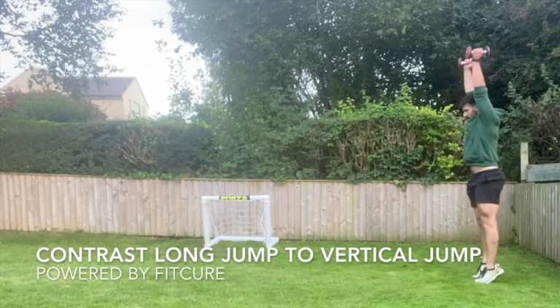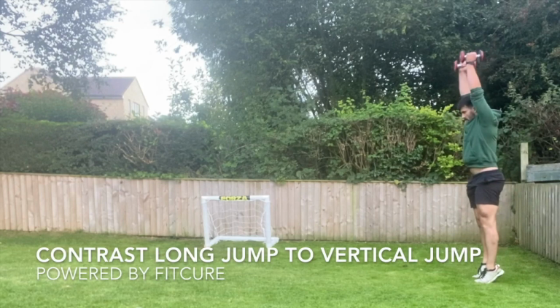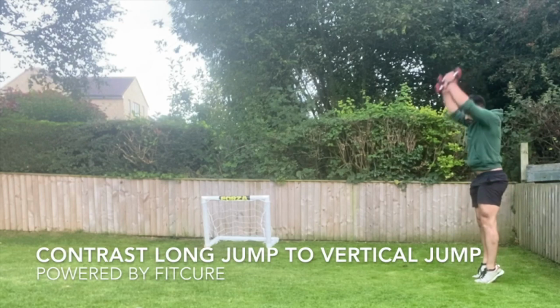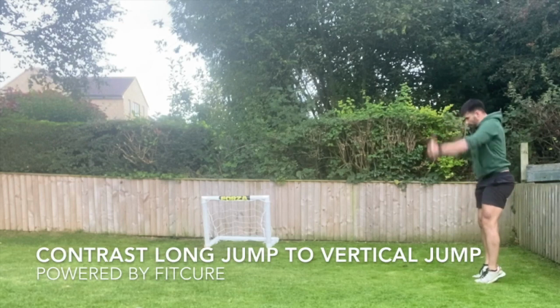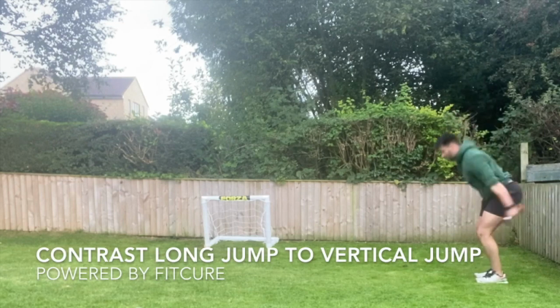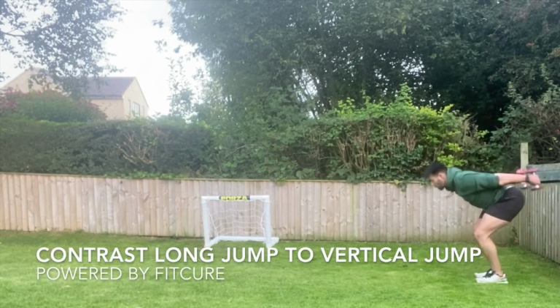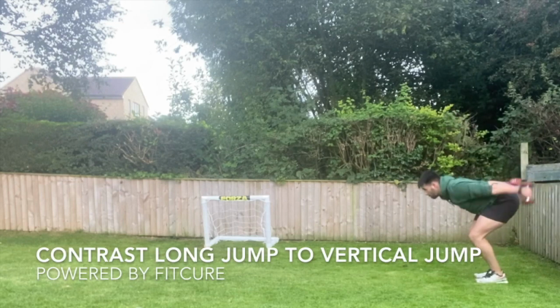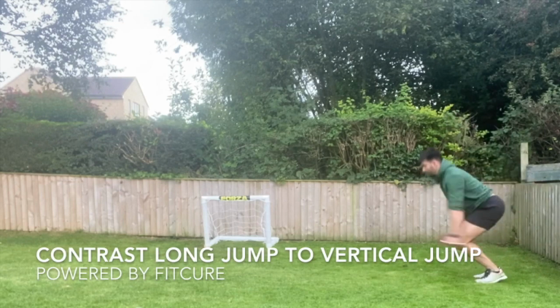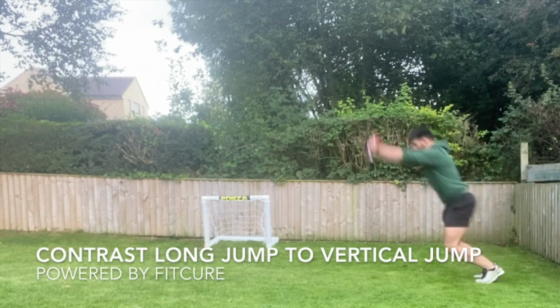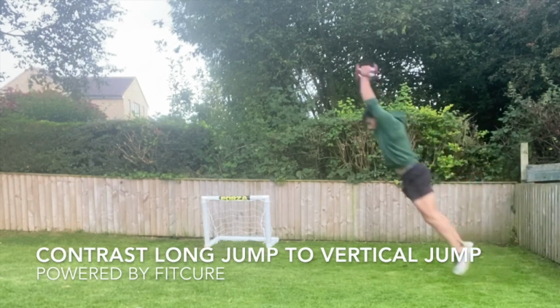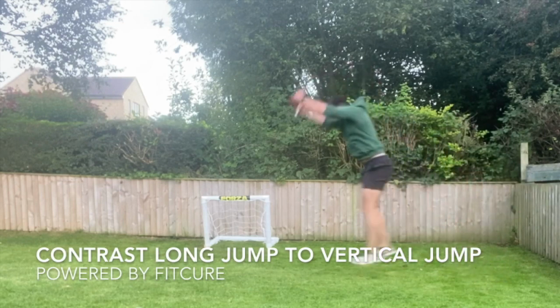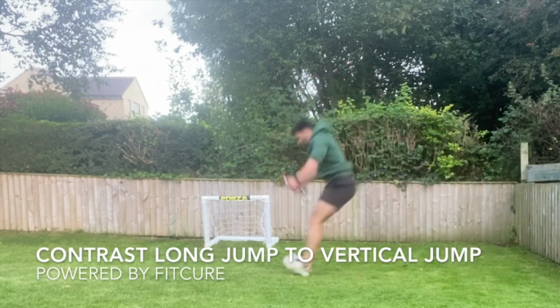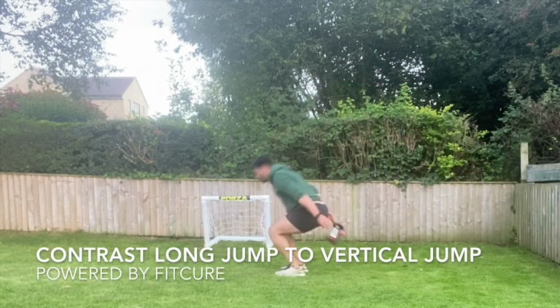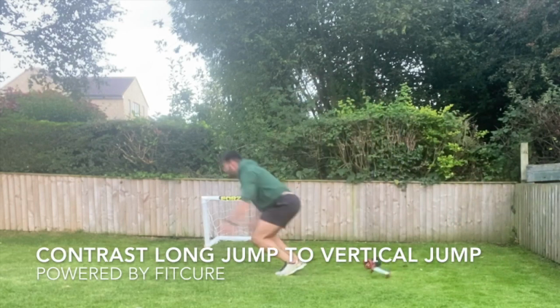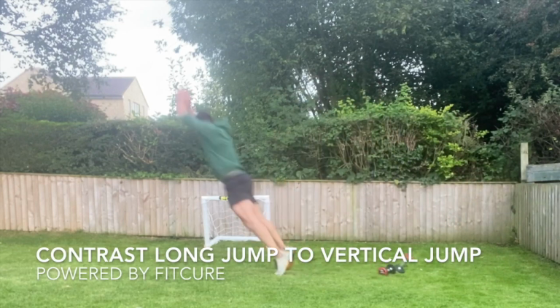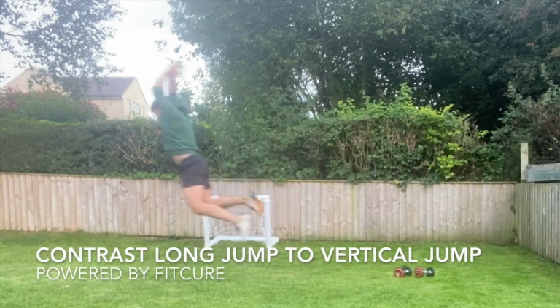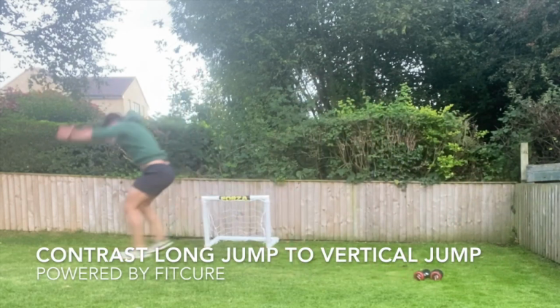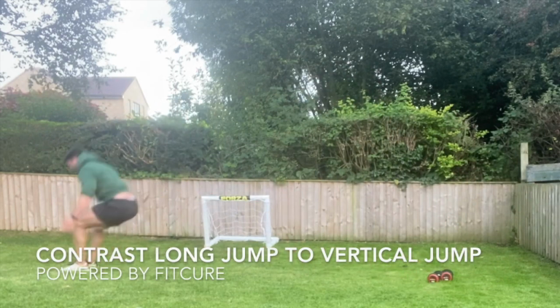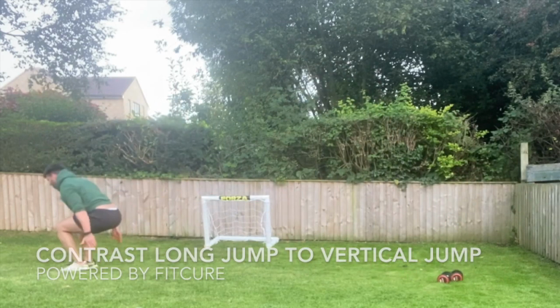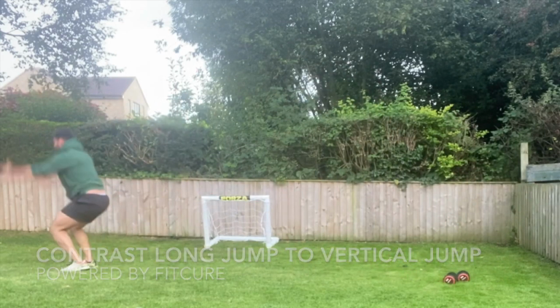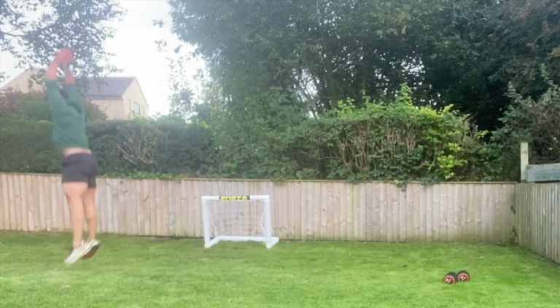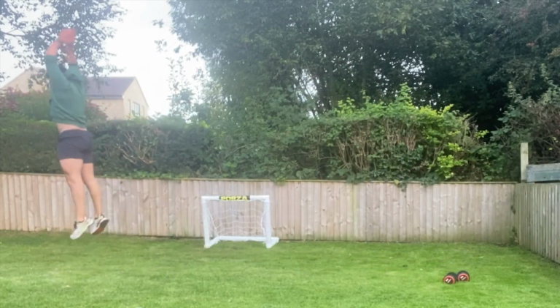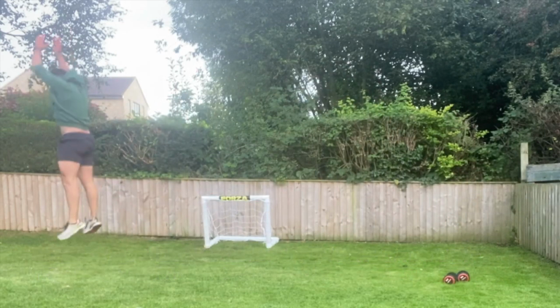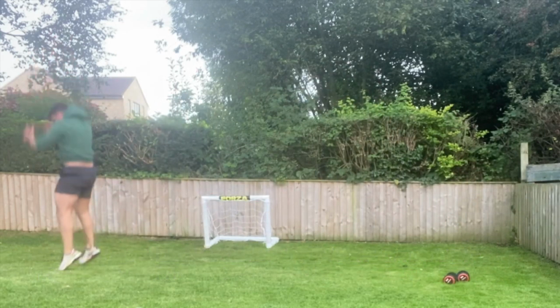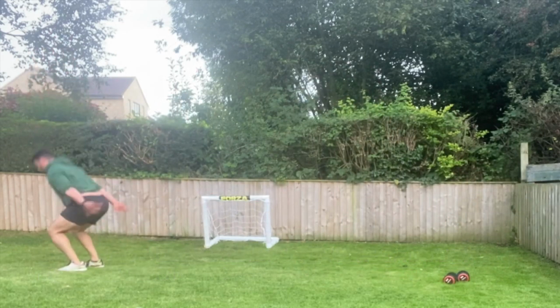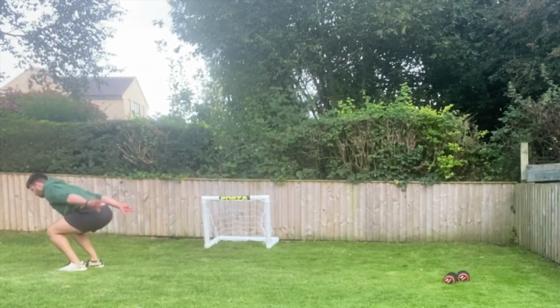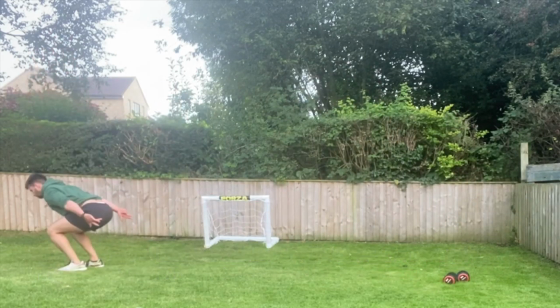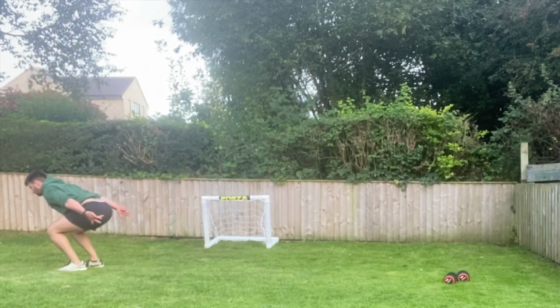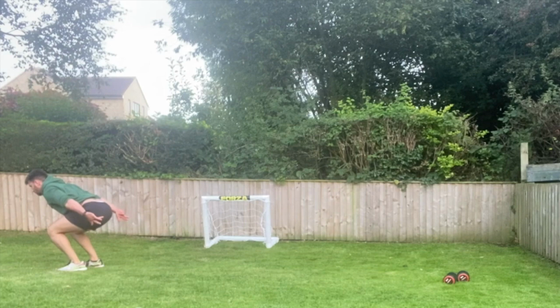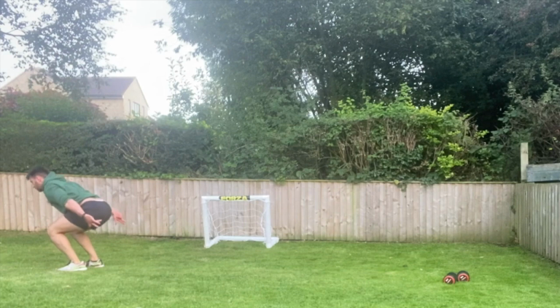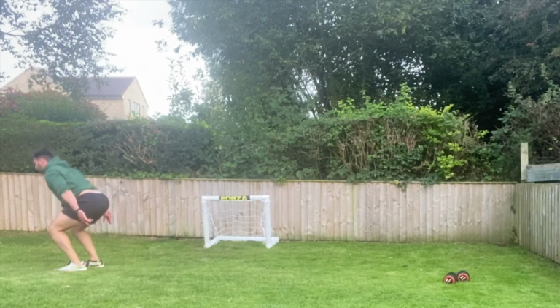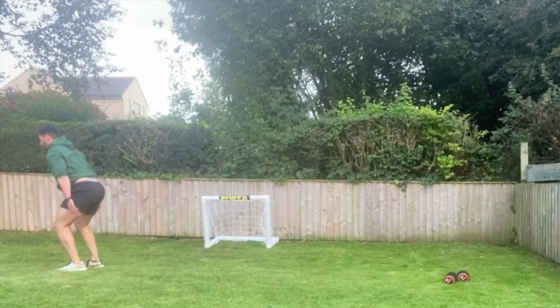Contrast long jump. Grab hold of two weights in the hands, reach those over your head. You're going to perform one long jump with the weights.